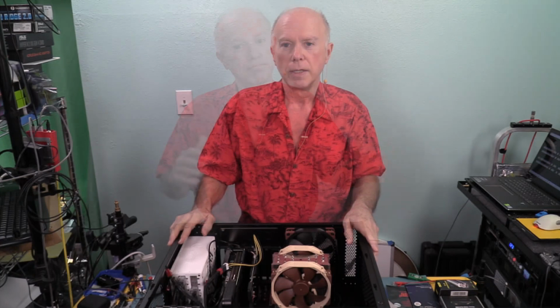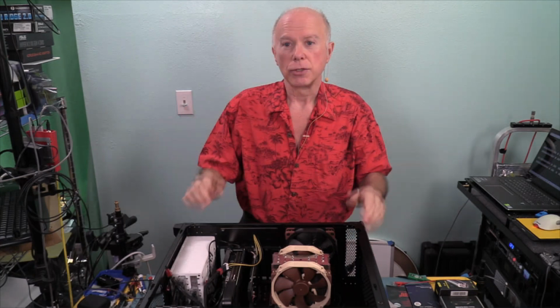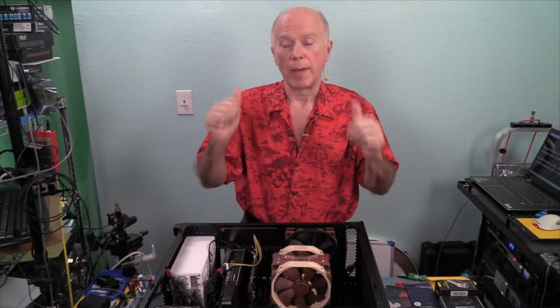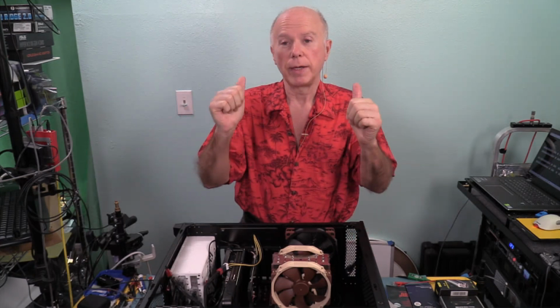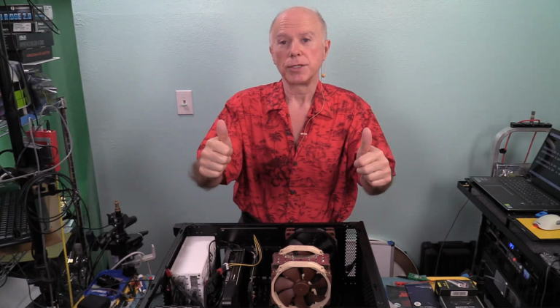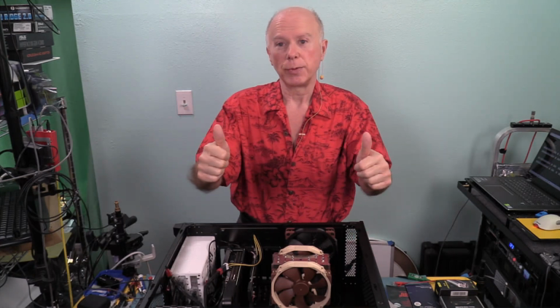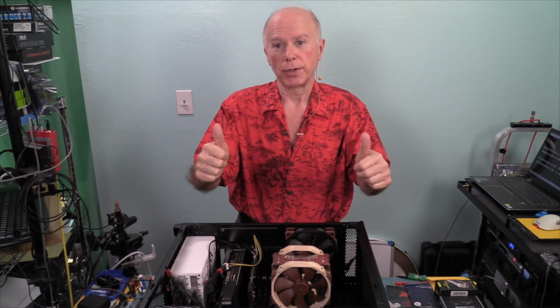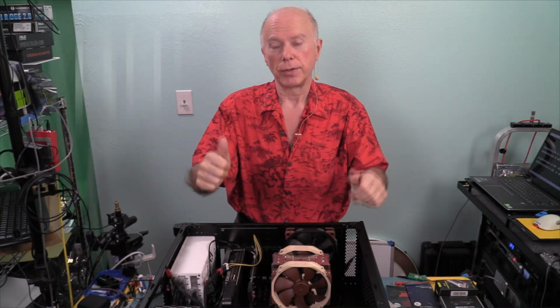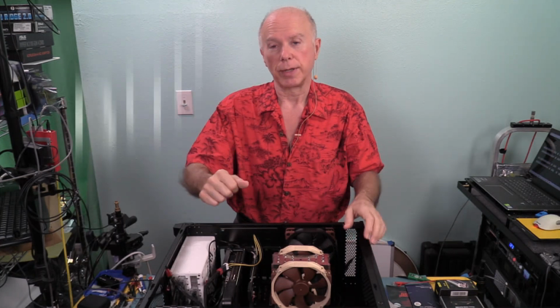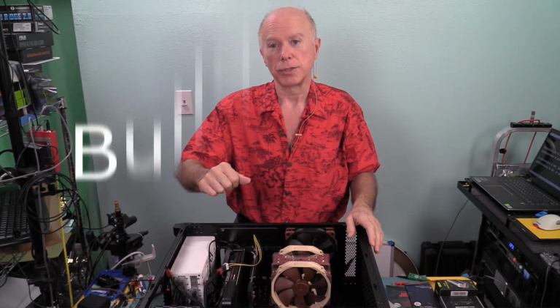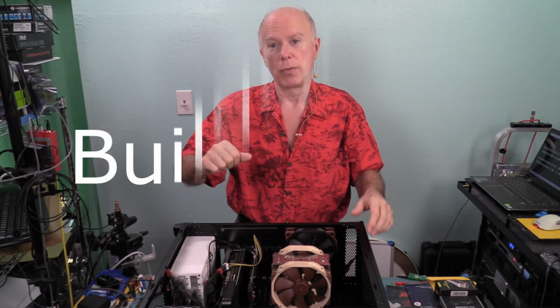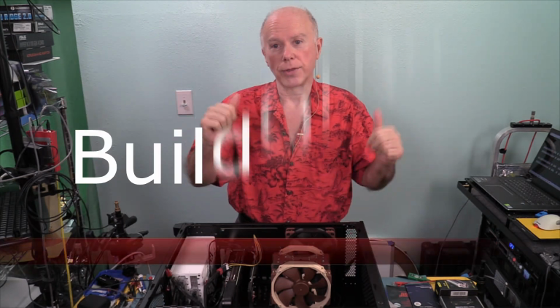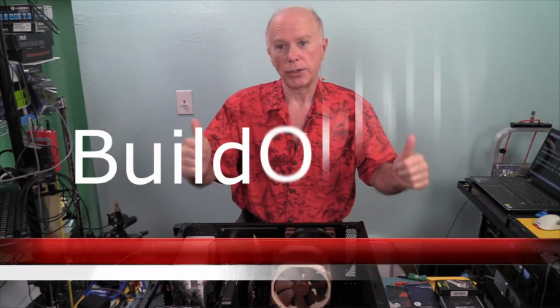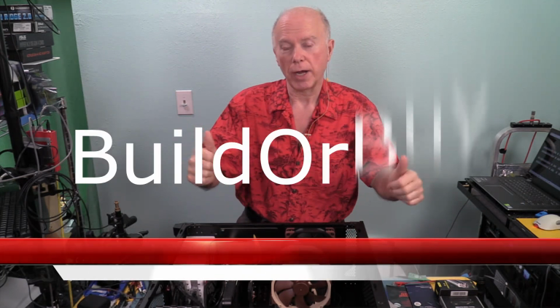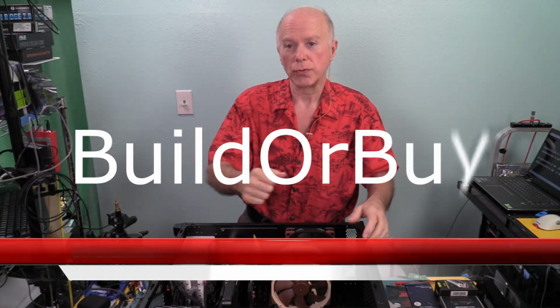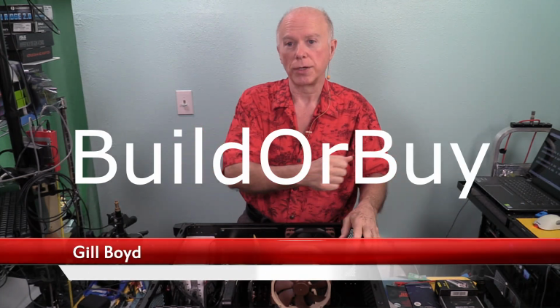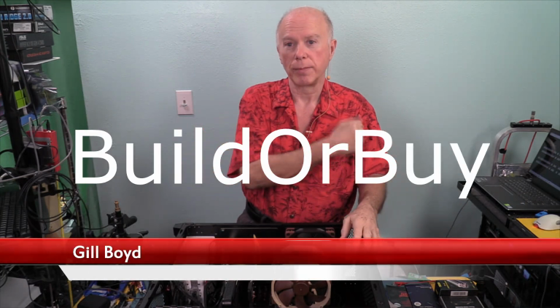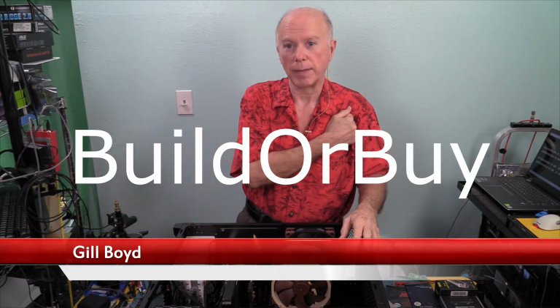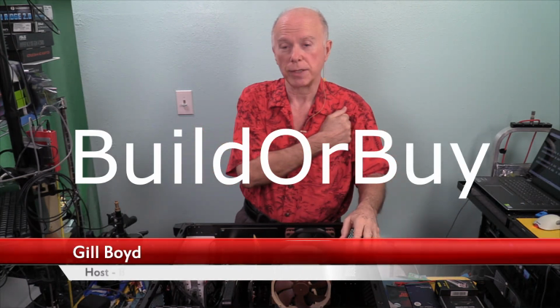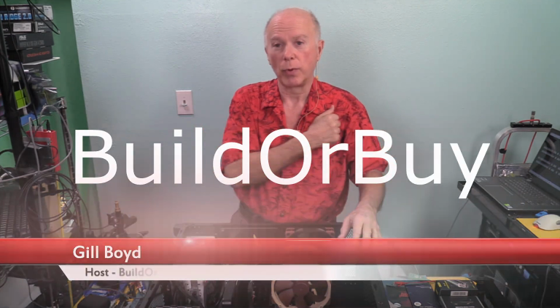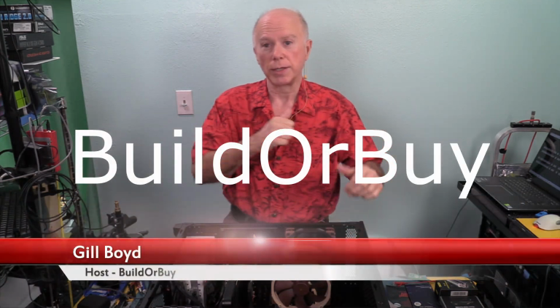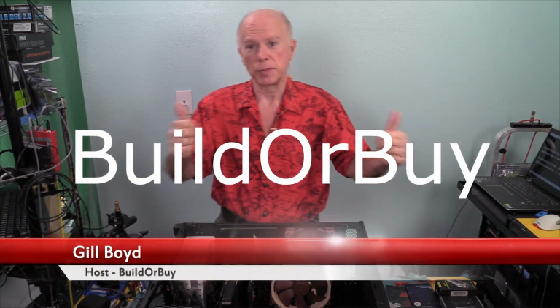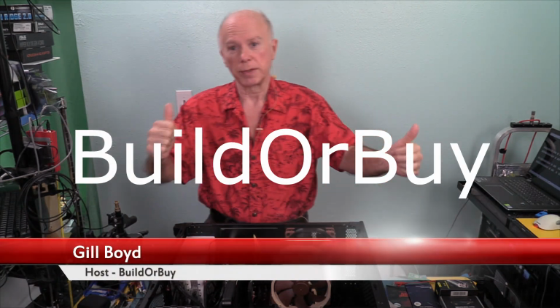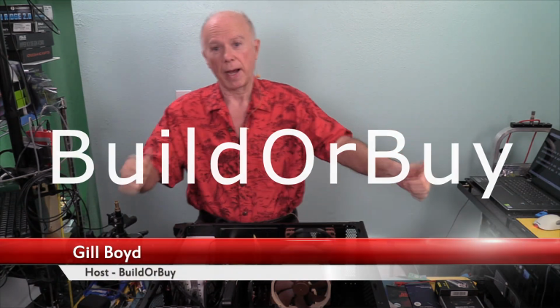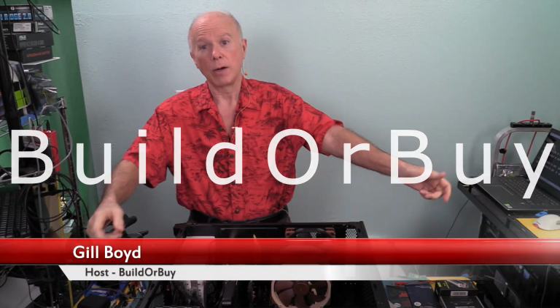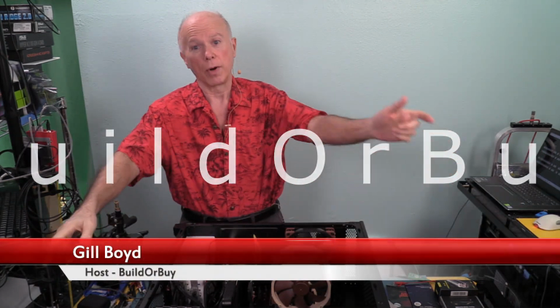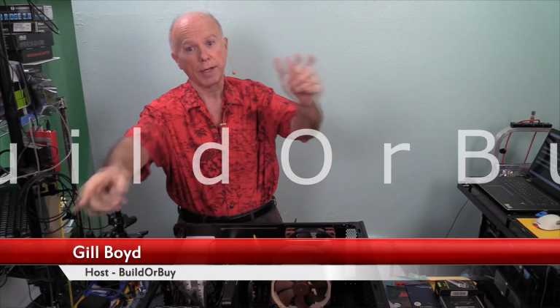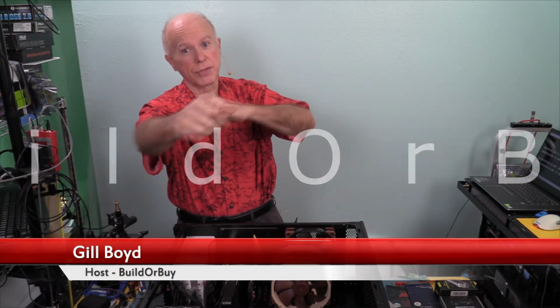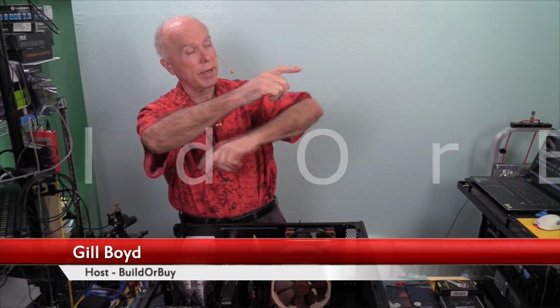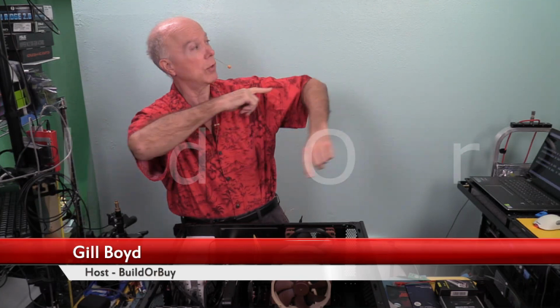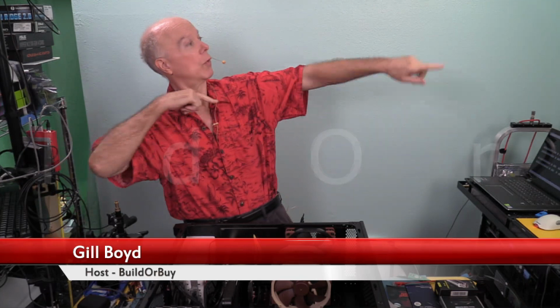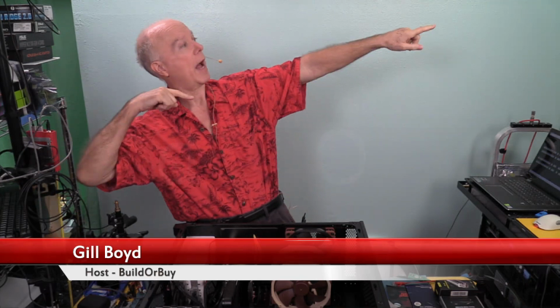I want to thank you guys for watching. My name is Gilboyd, this is BuilderBuy. We're on to the next video.